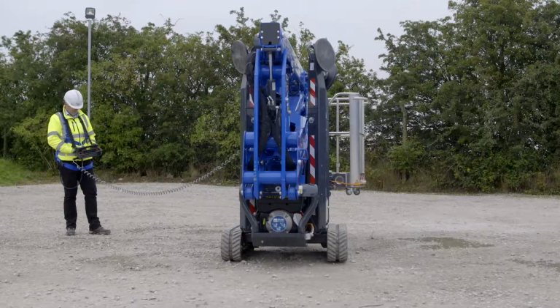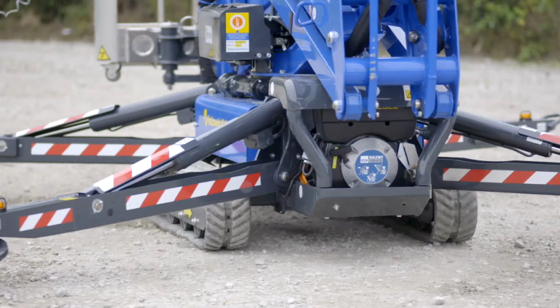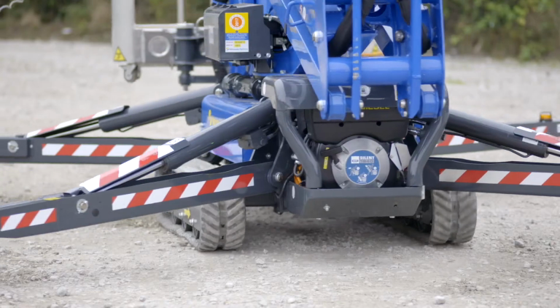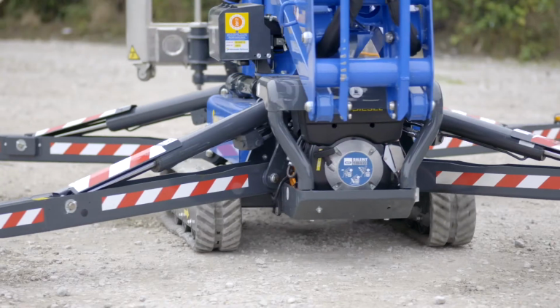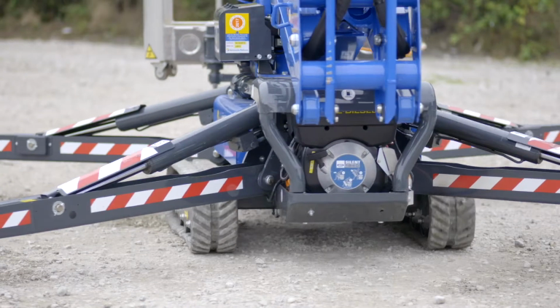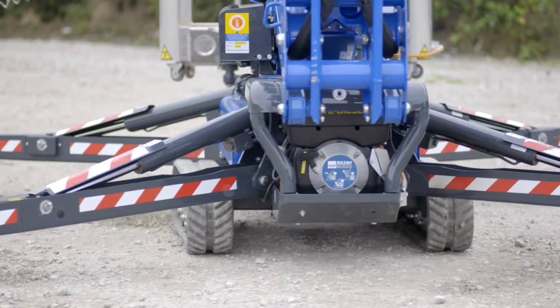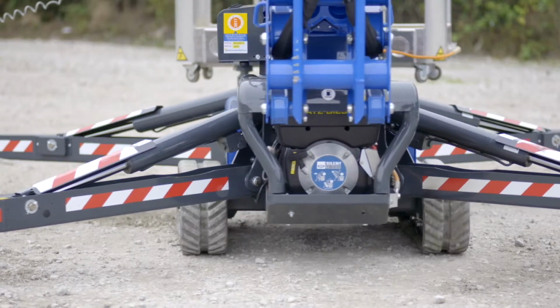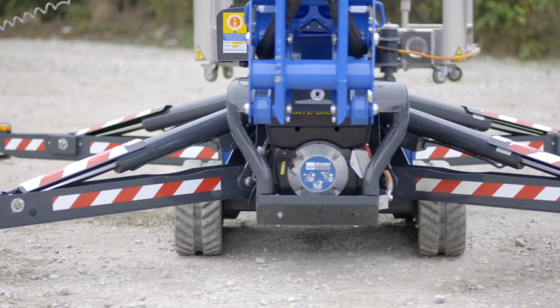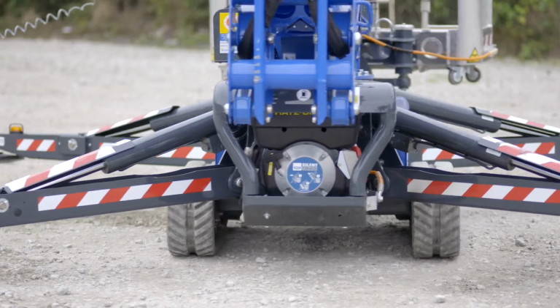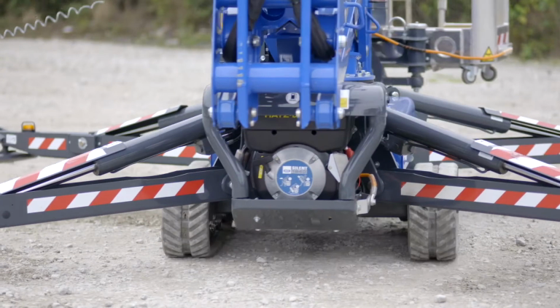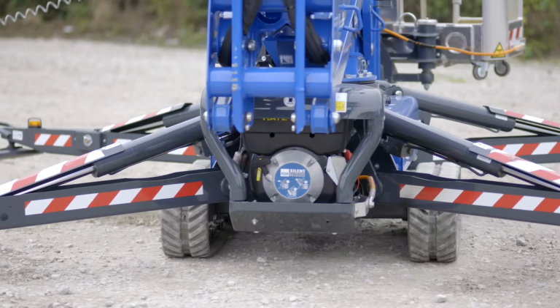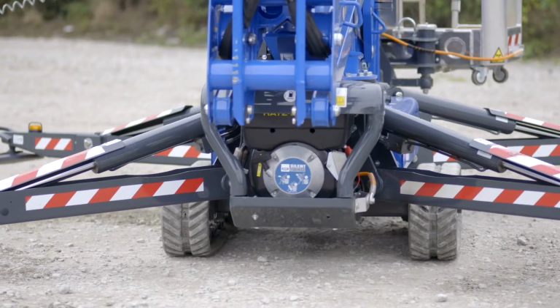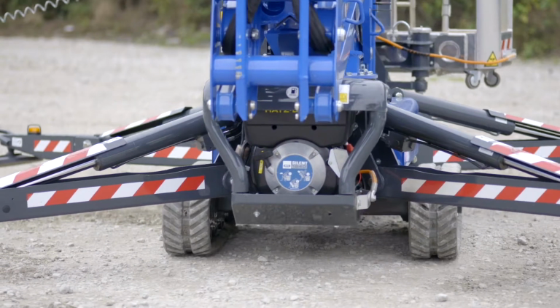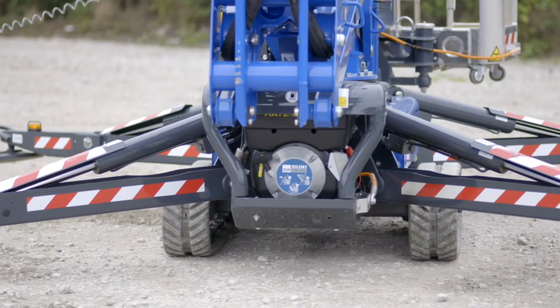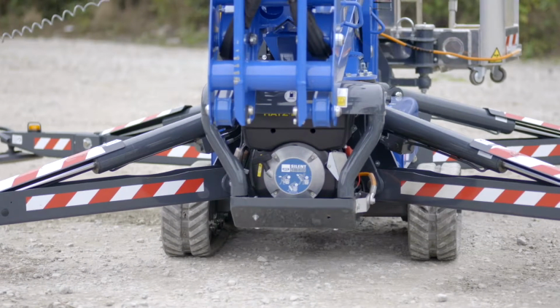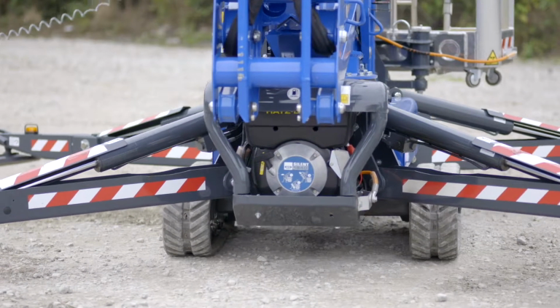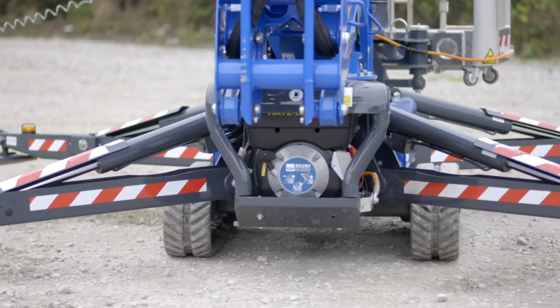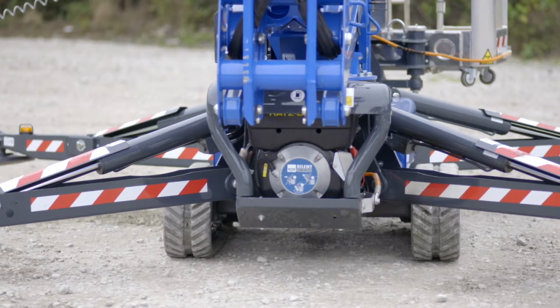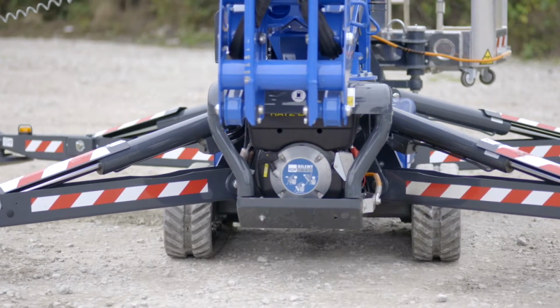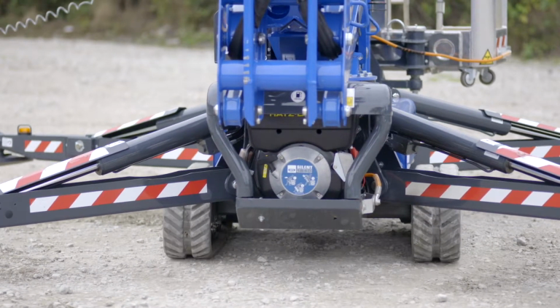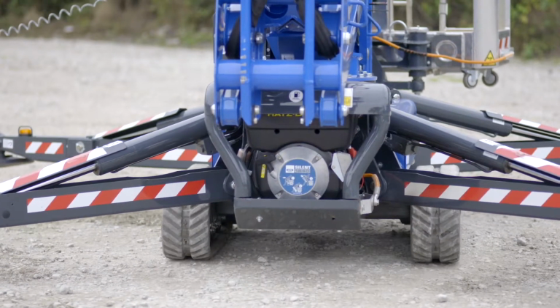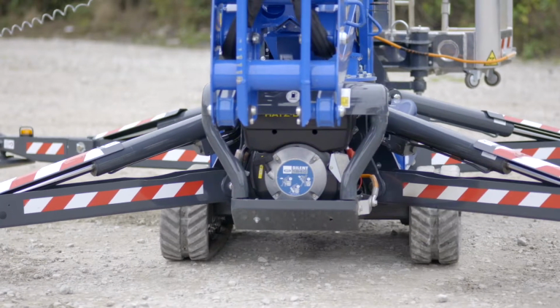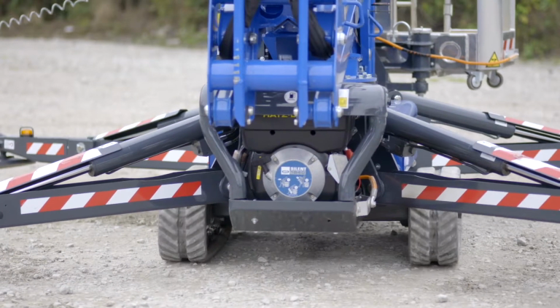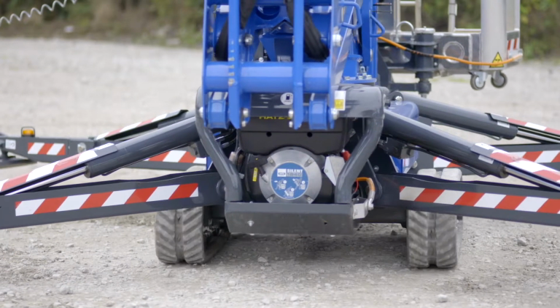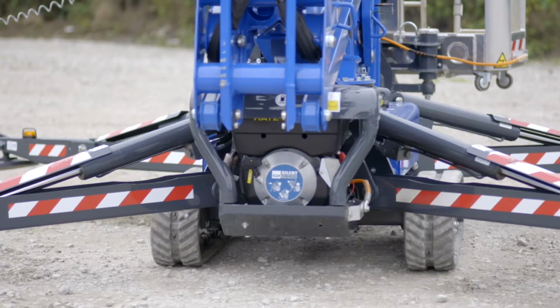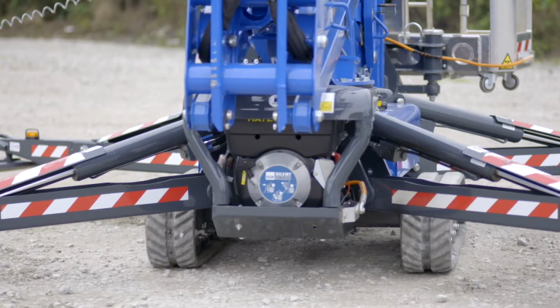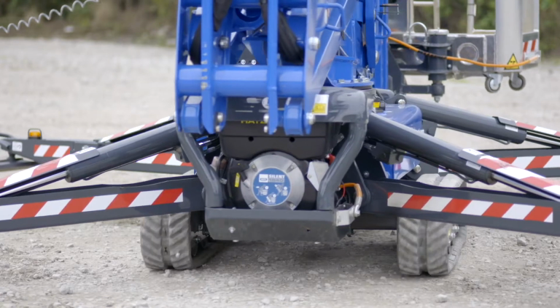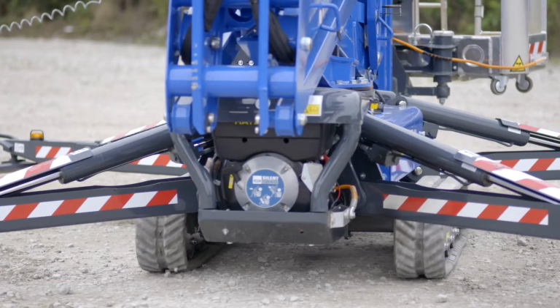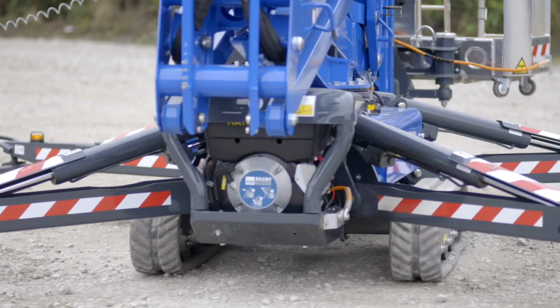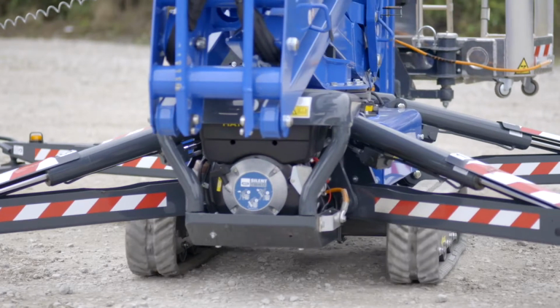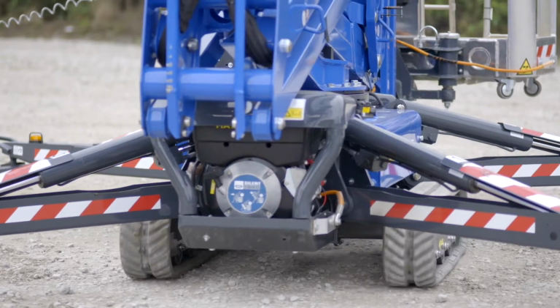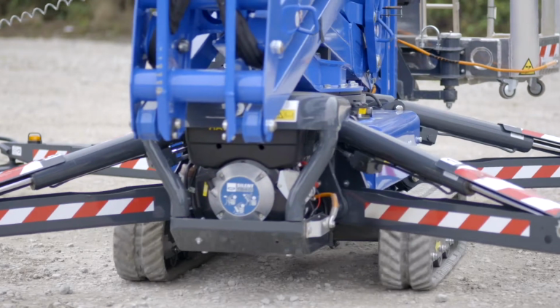Depending on the terrain, the operator can select to have outriggers positioned close to the ground to nullify risk of tipping.